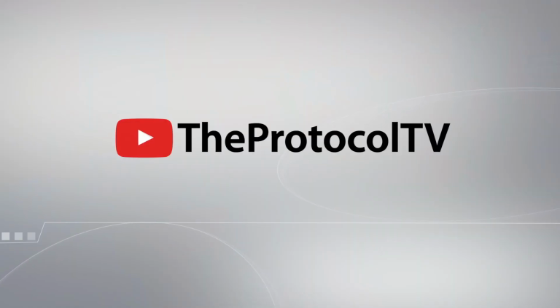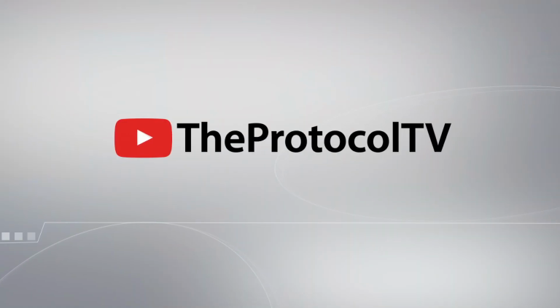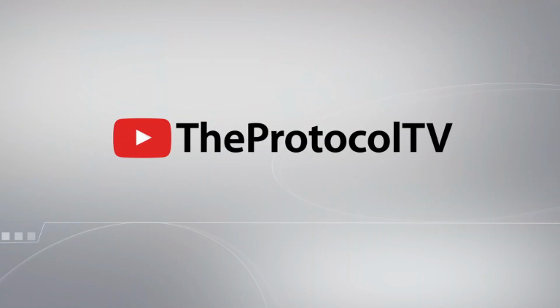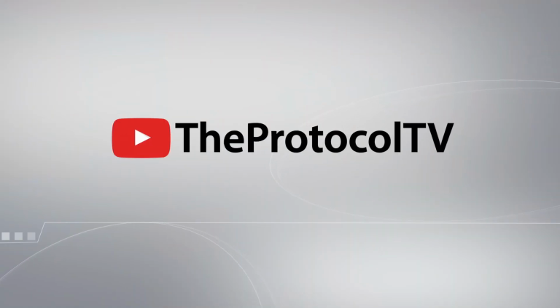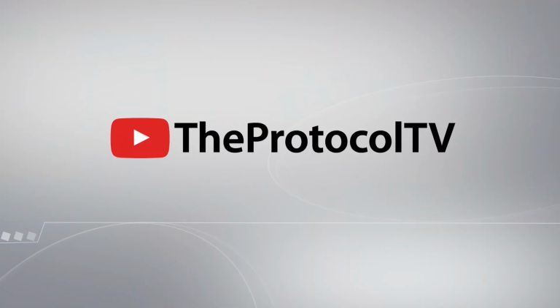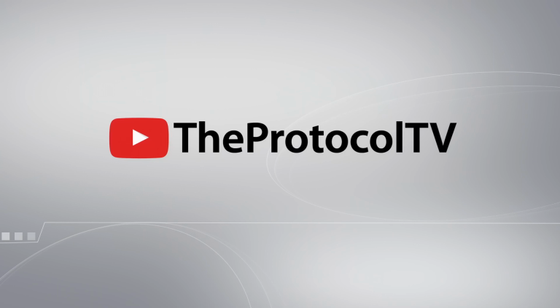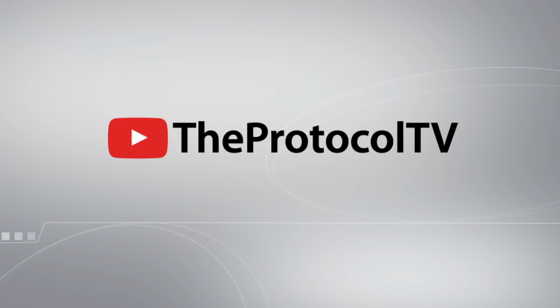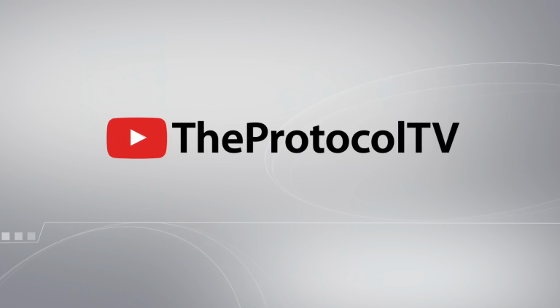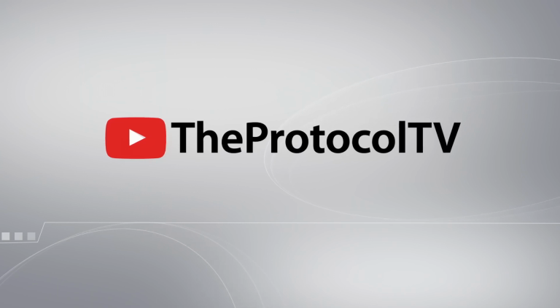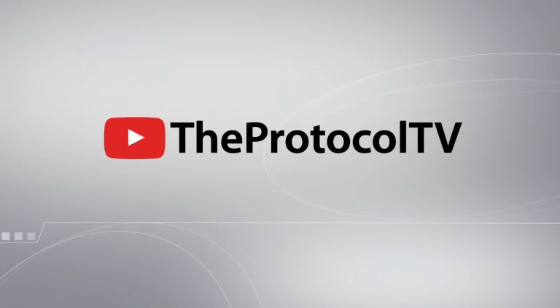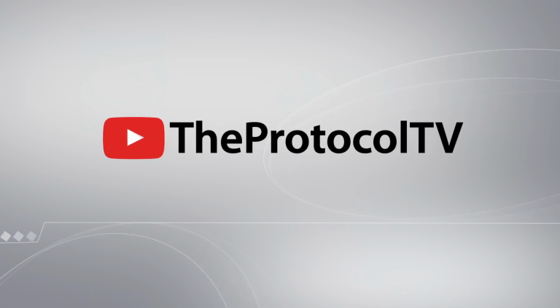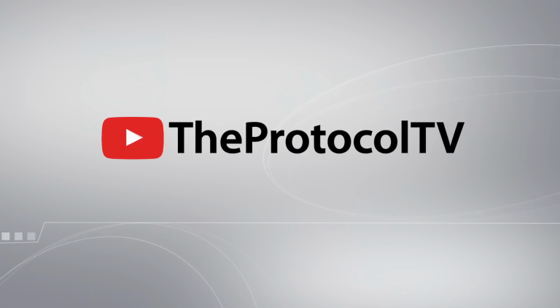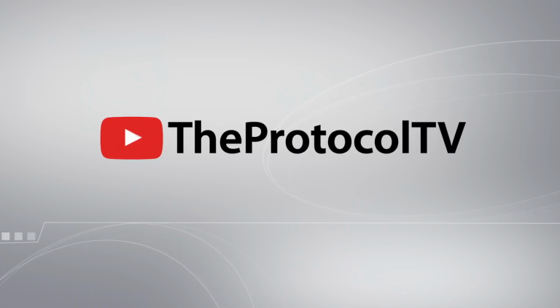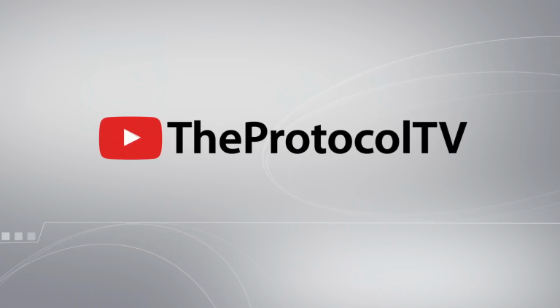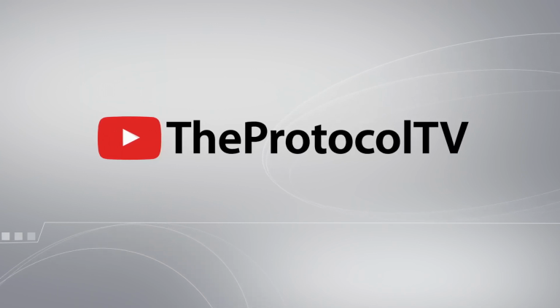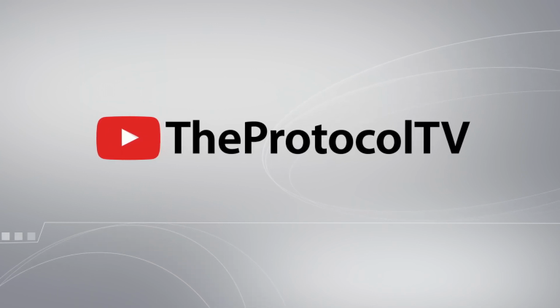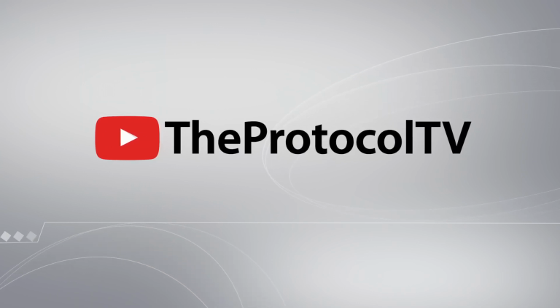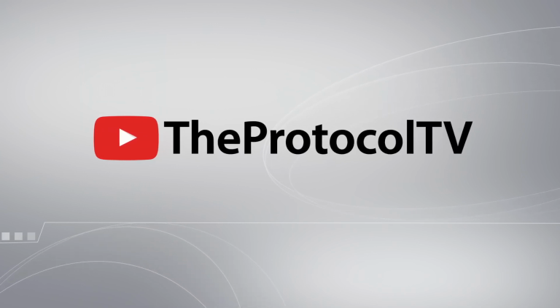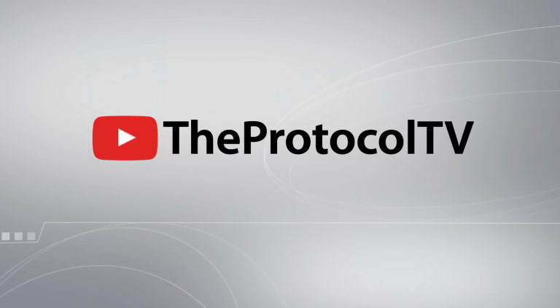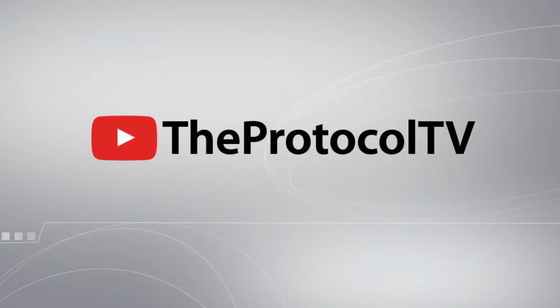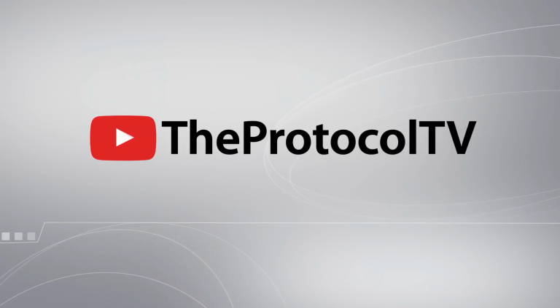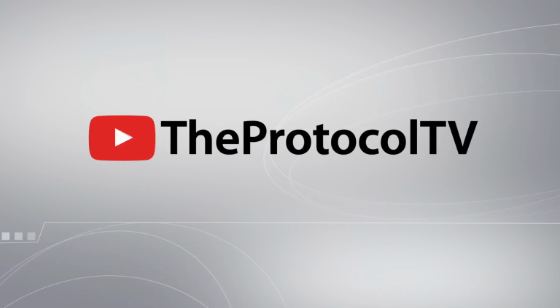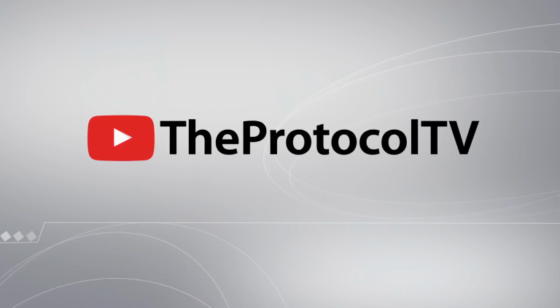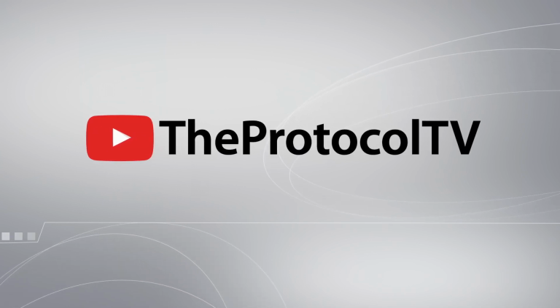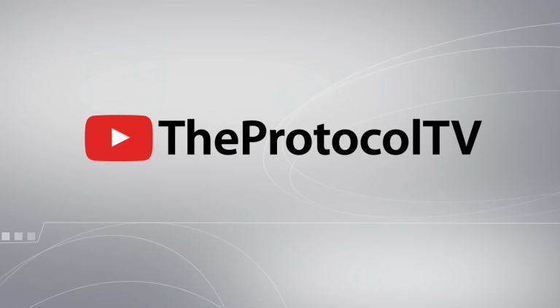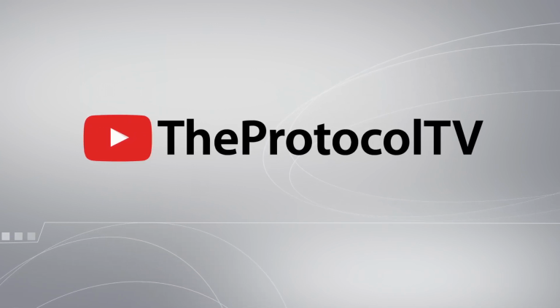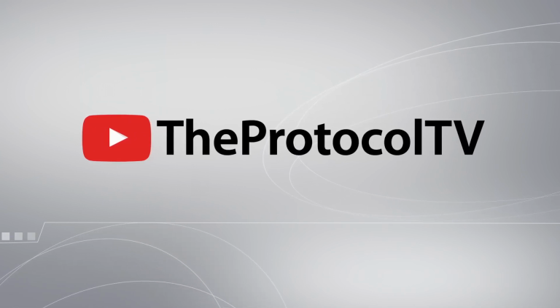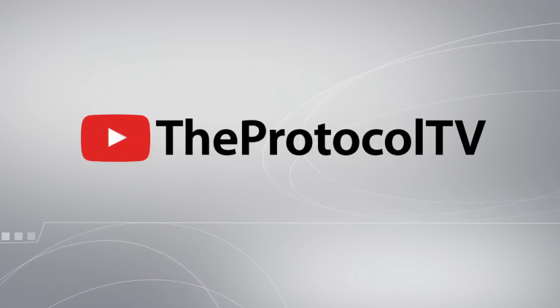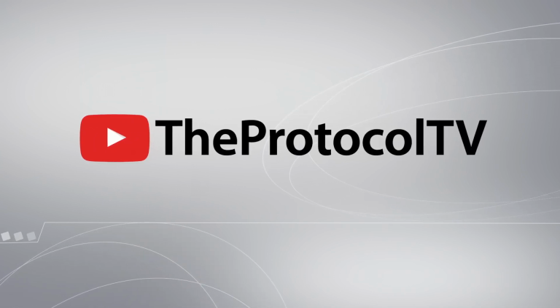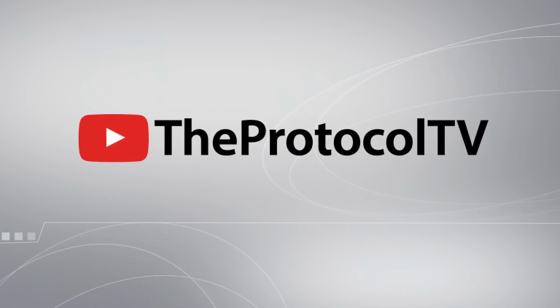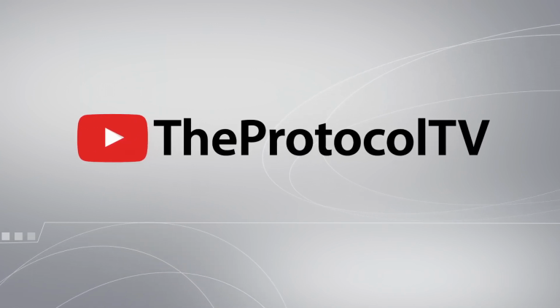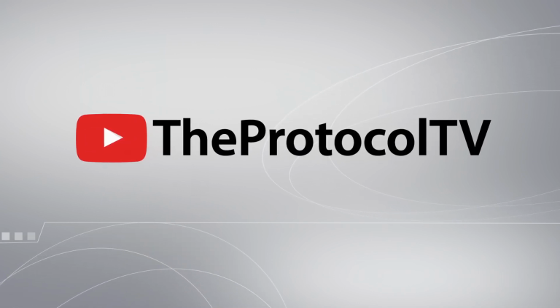Subscribe to our YouTube channel to be the first to know about new videos on TheProtocol.tv. We'll see you next time.